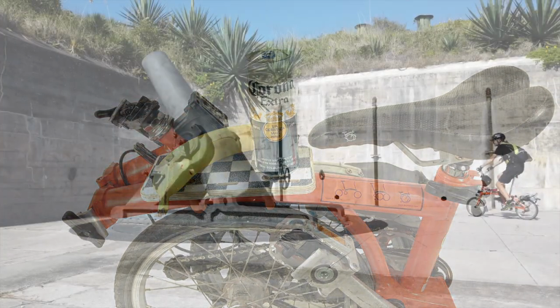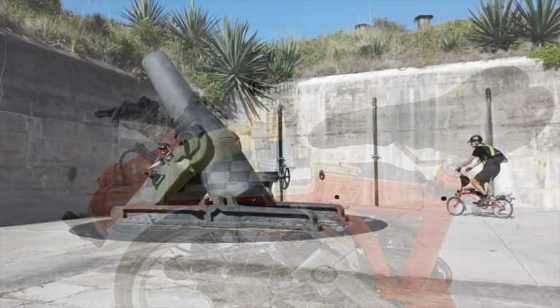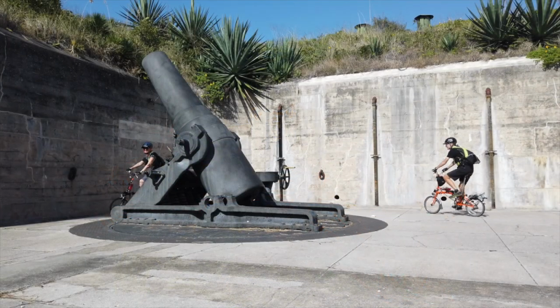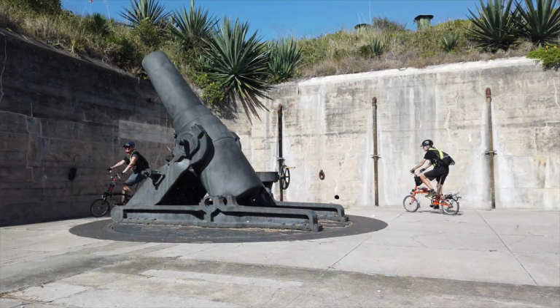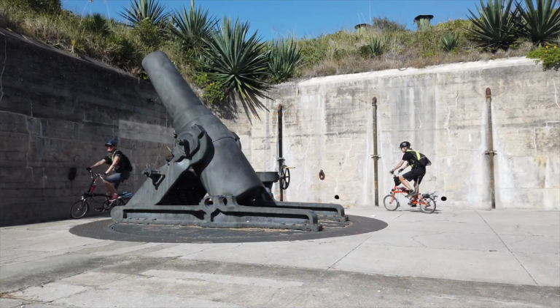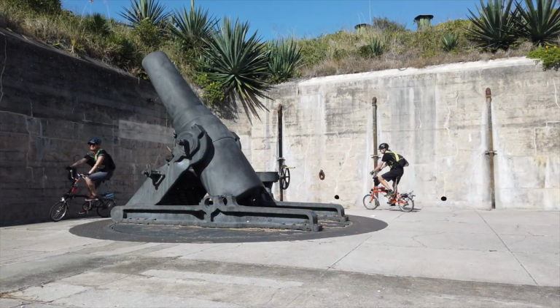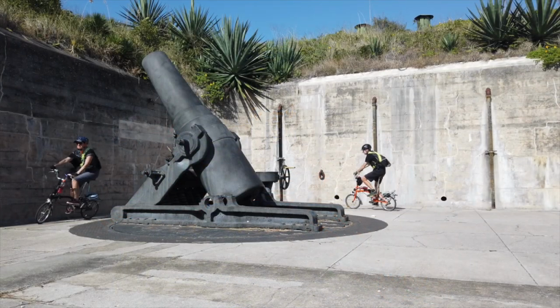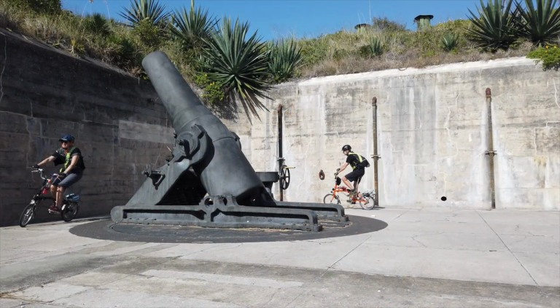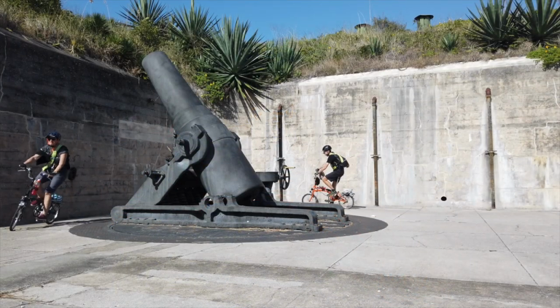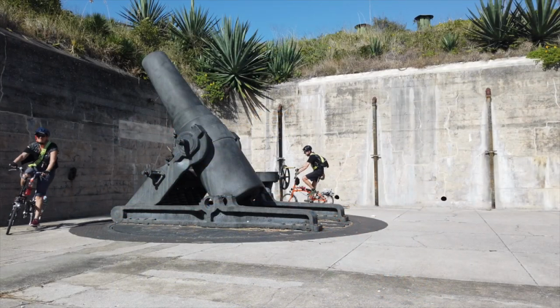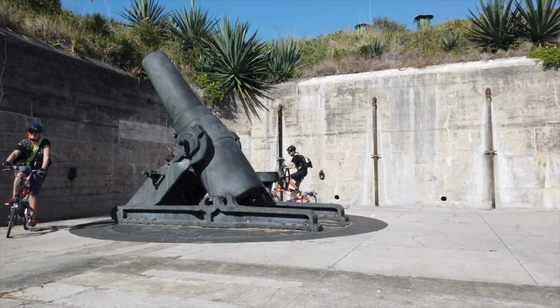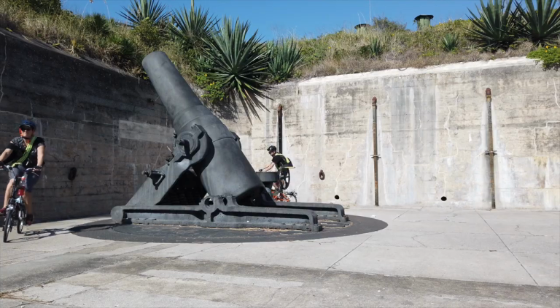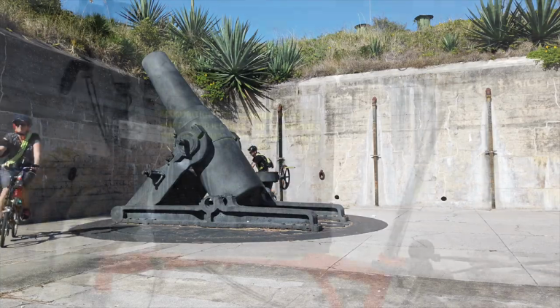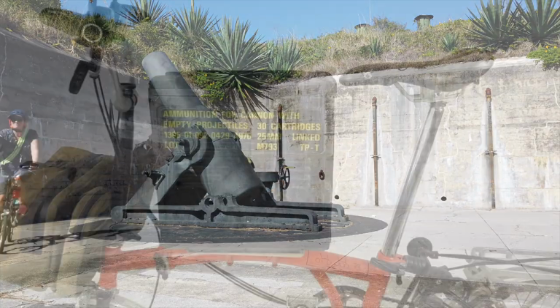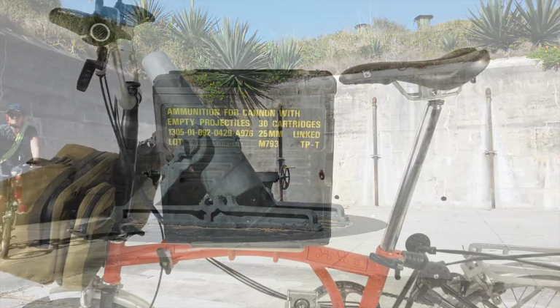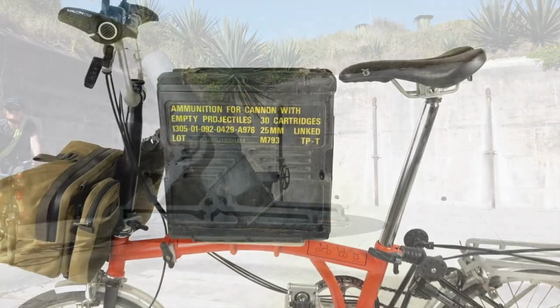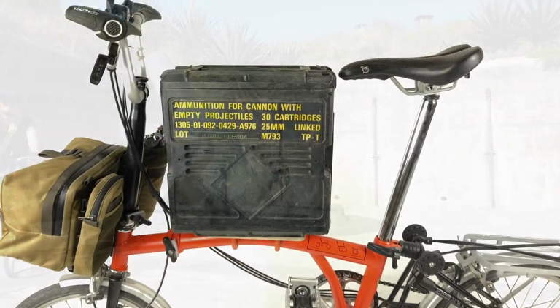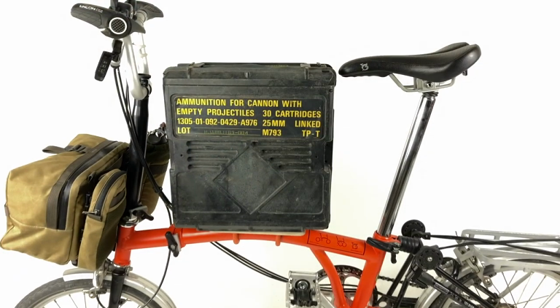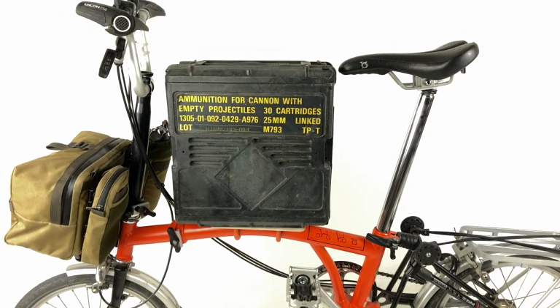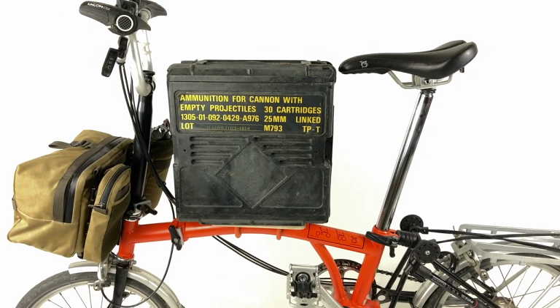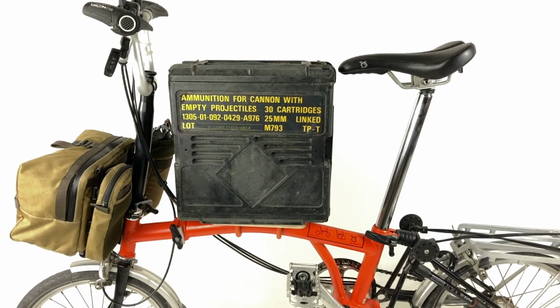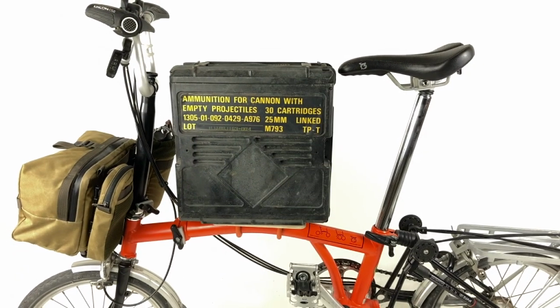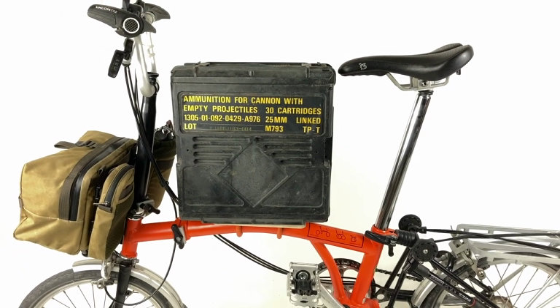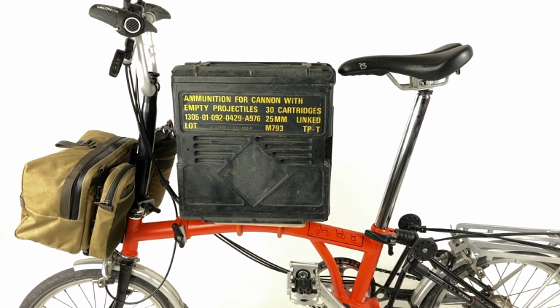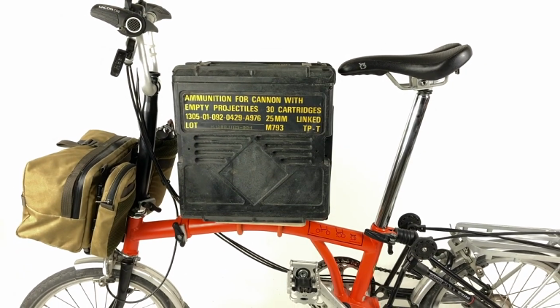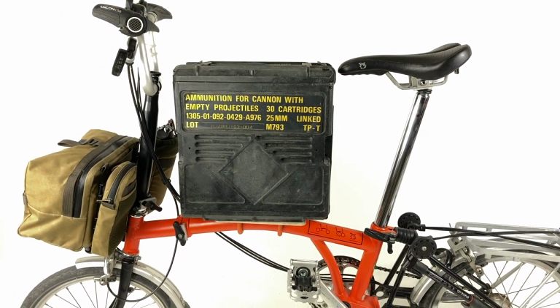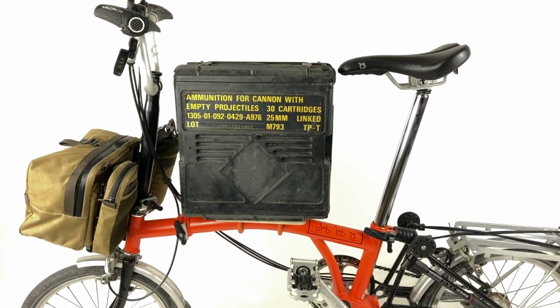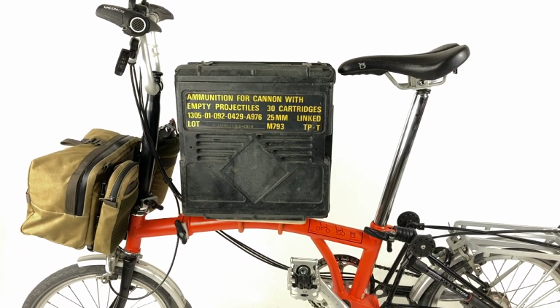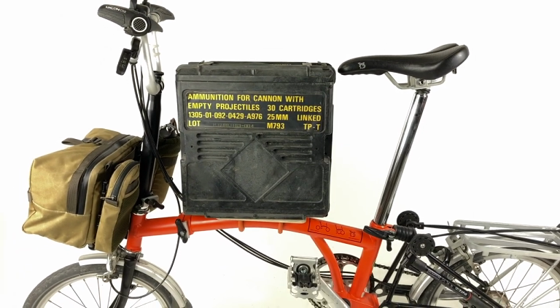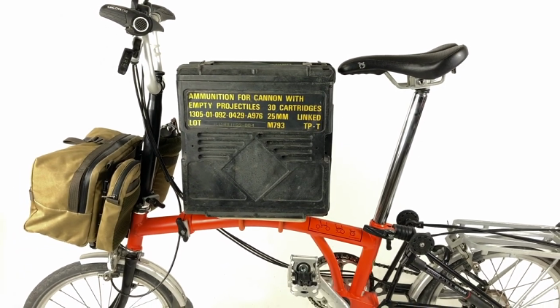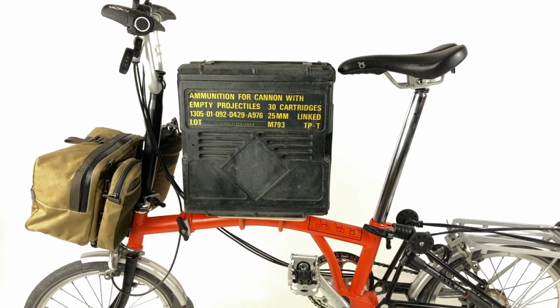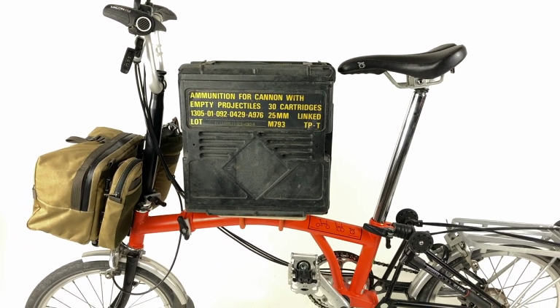We're Pam and Gilbert of TubeBikes4Adventure, and we have even more ideas about what we could carry on our Platform B.